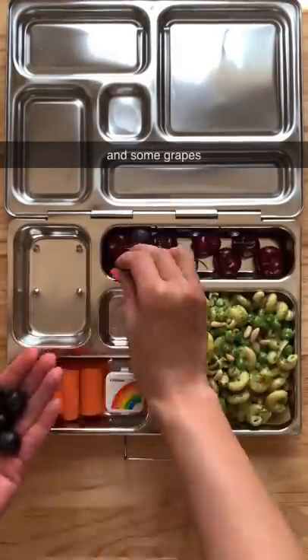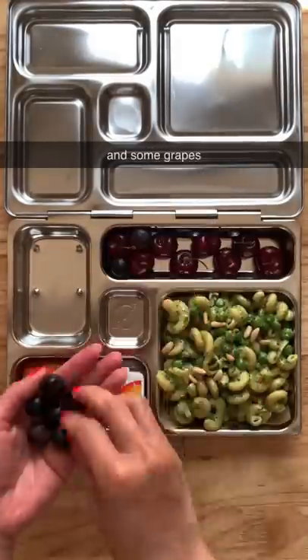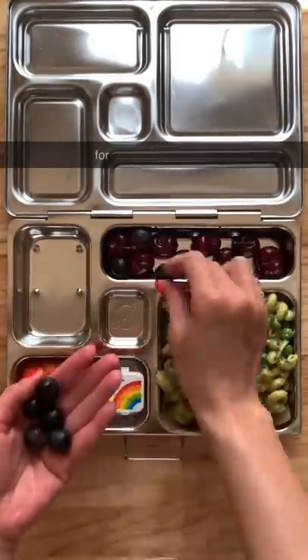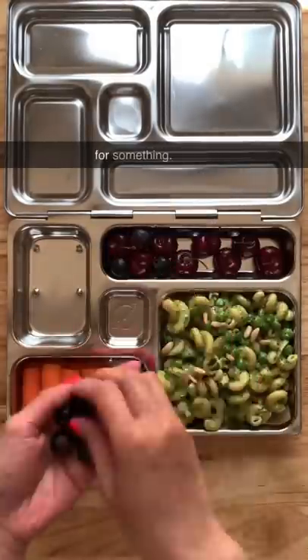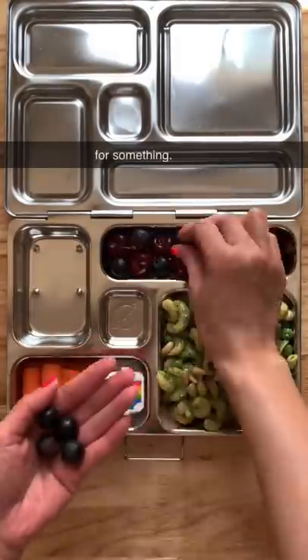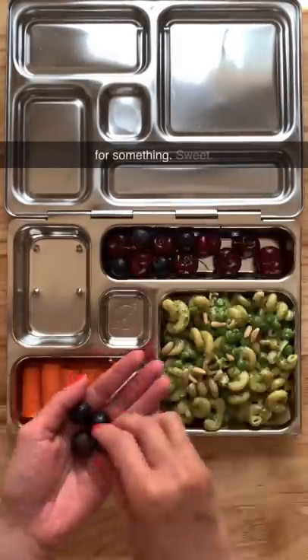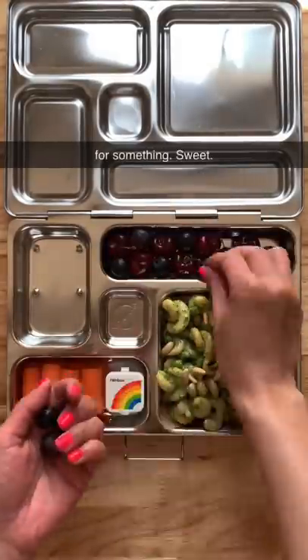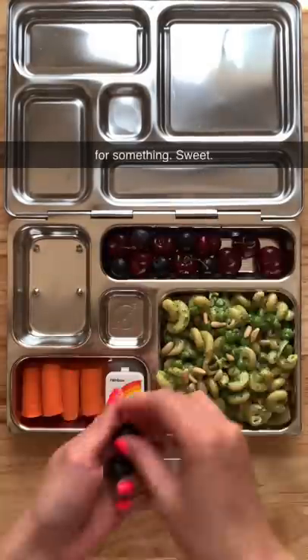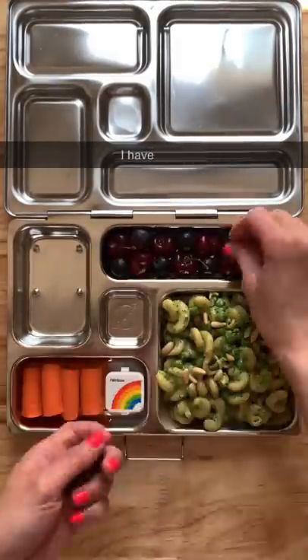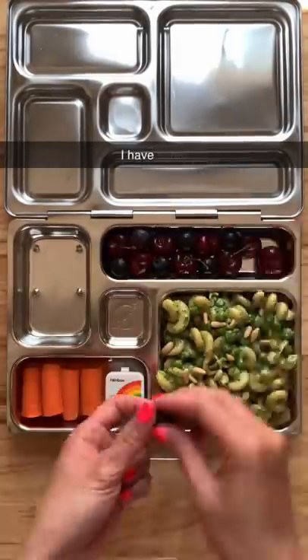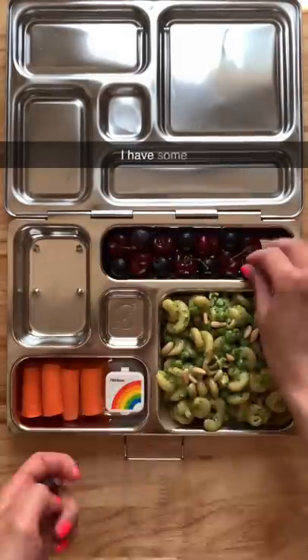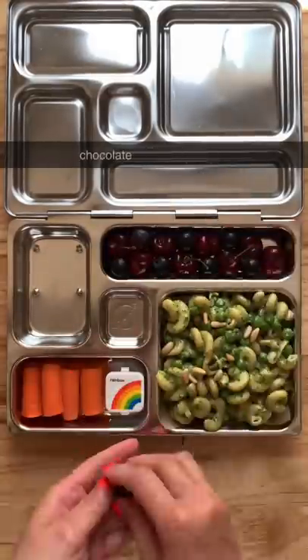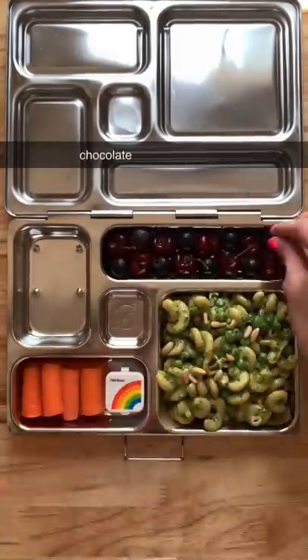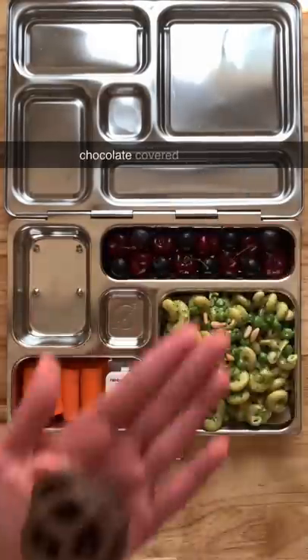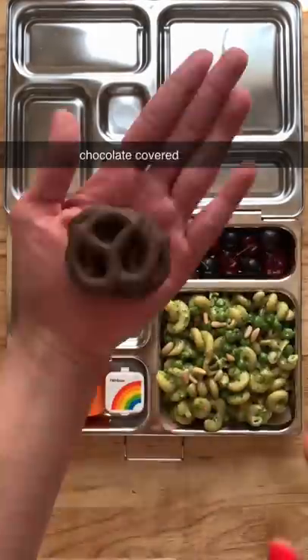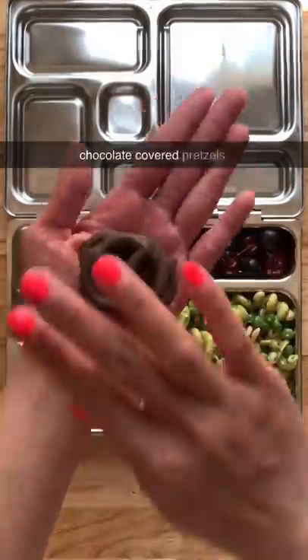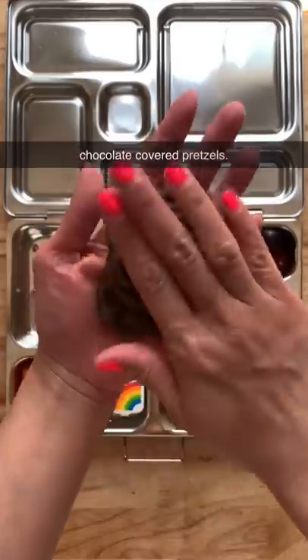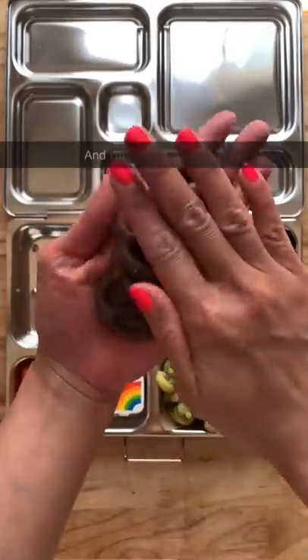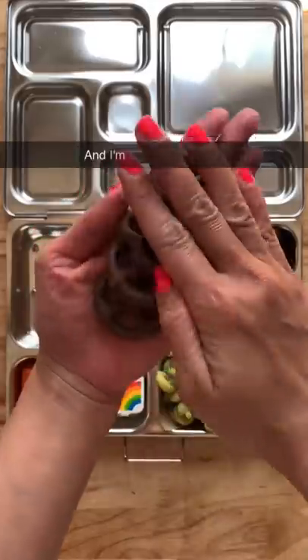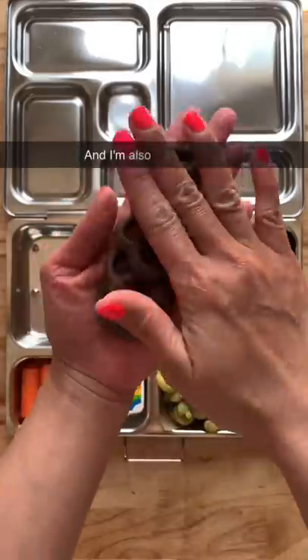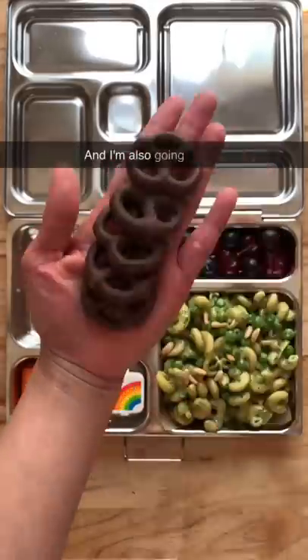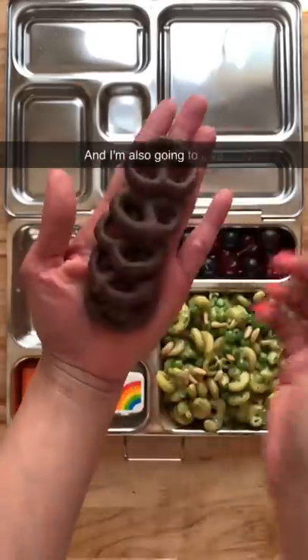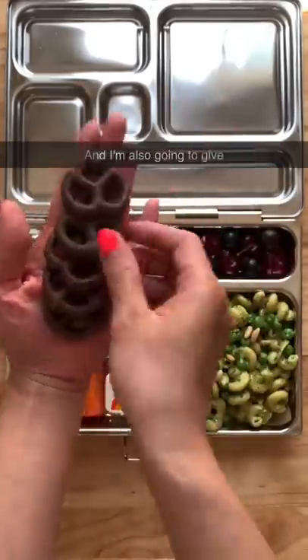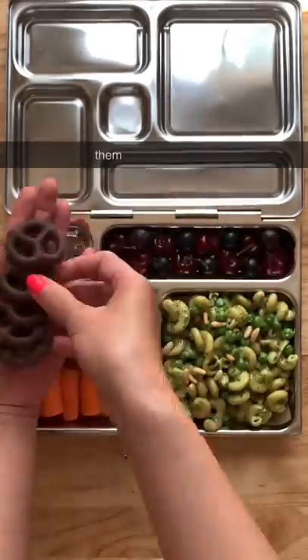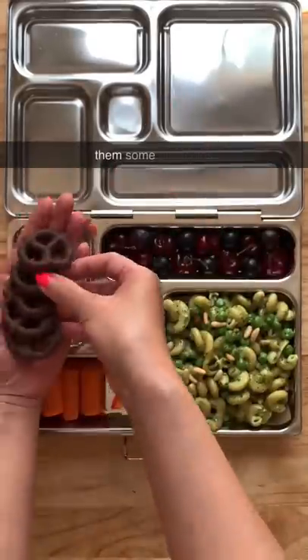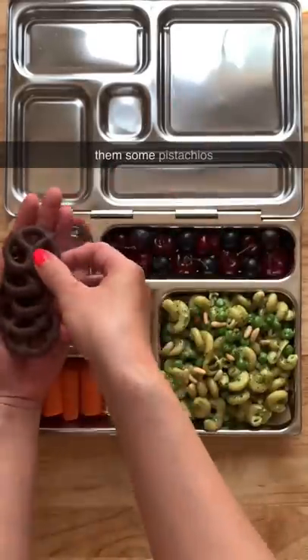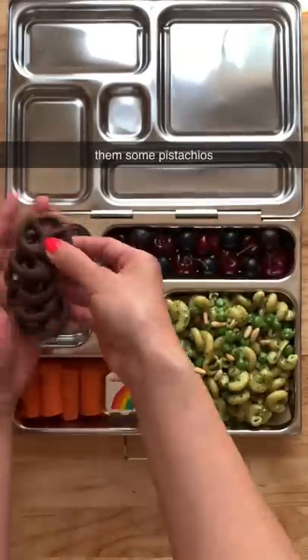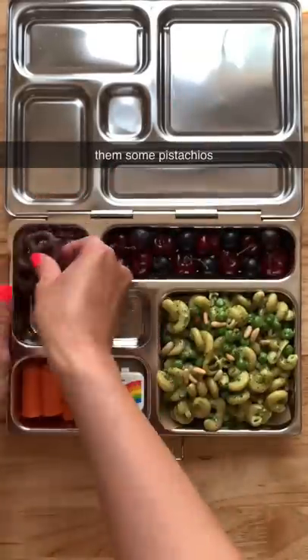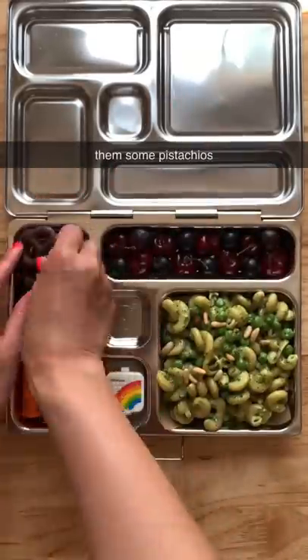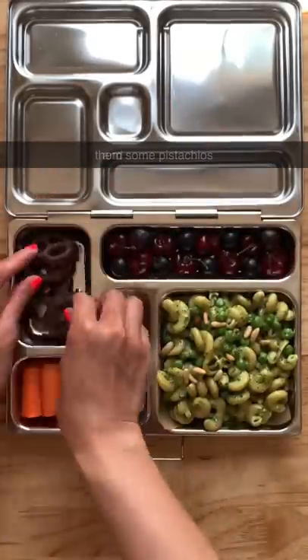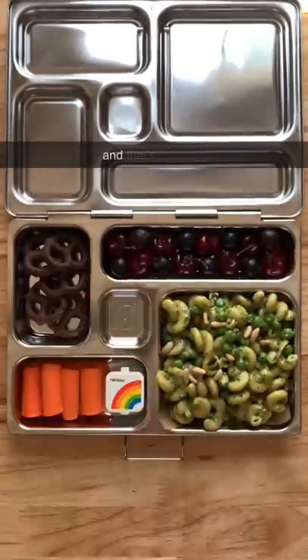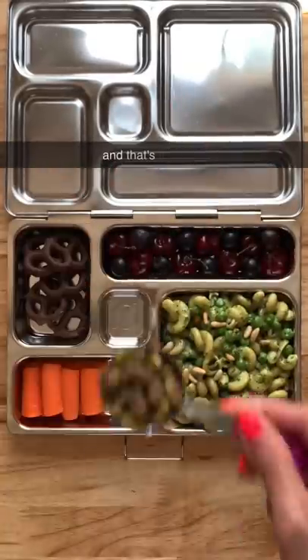For something sweet, I have some chocolate covered pretzels and I'm also going to give them some pistachios, and that's it.